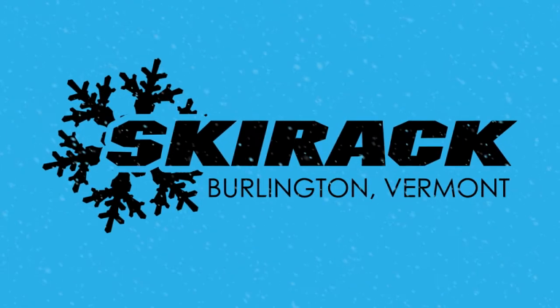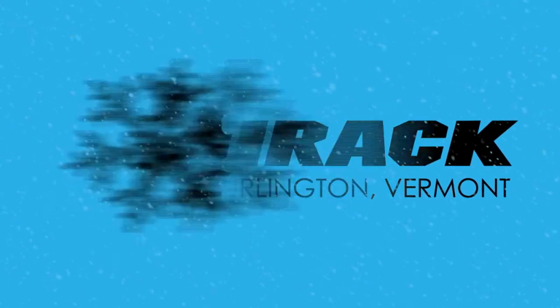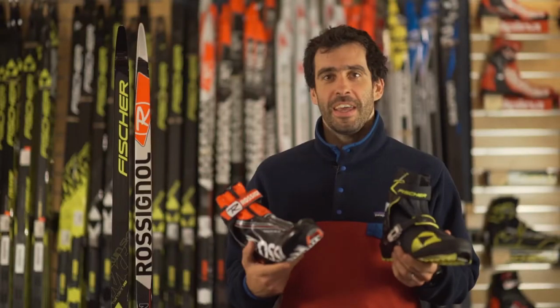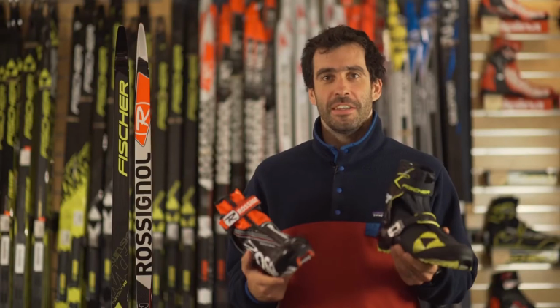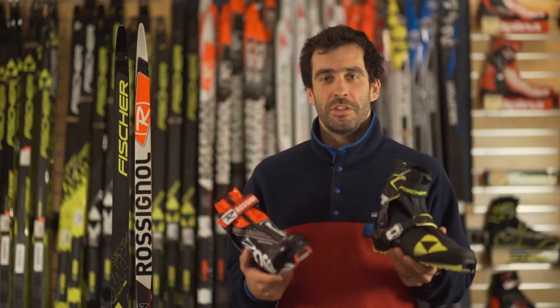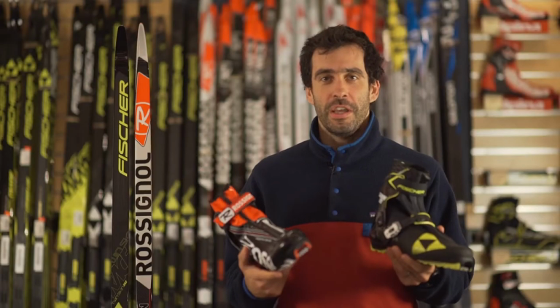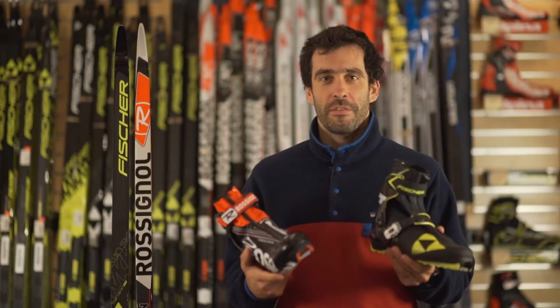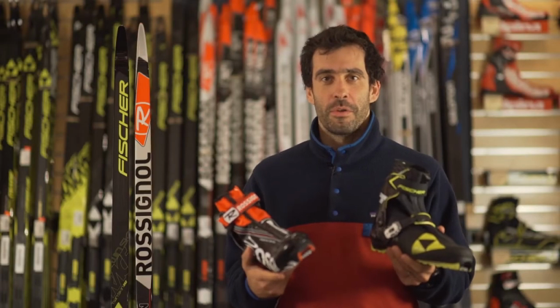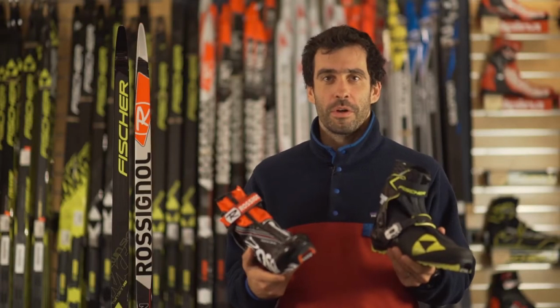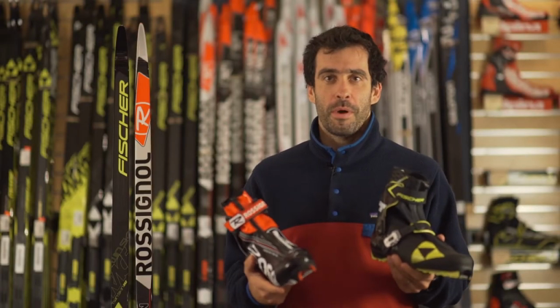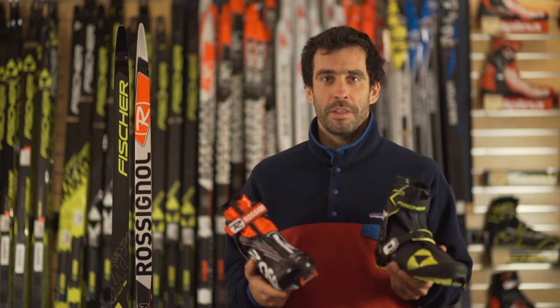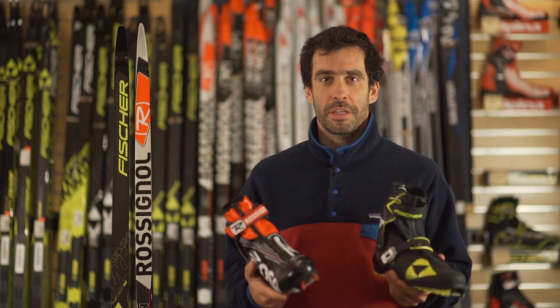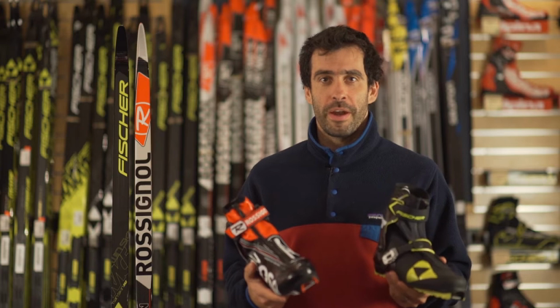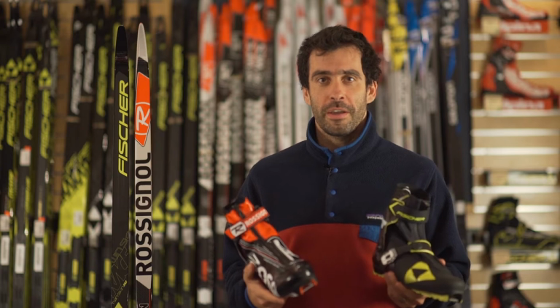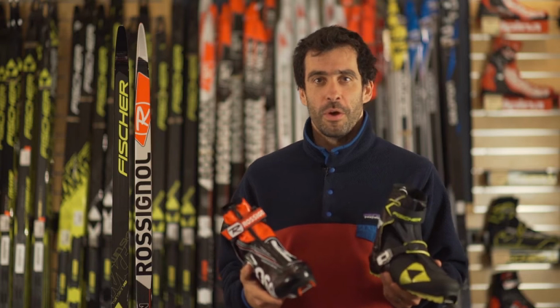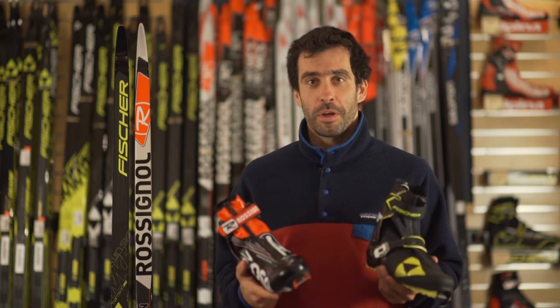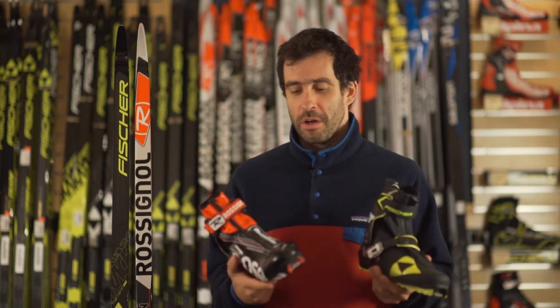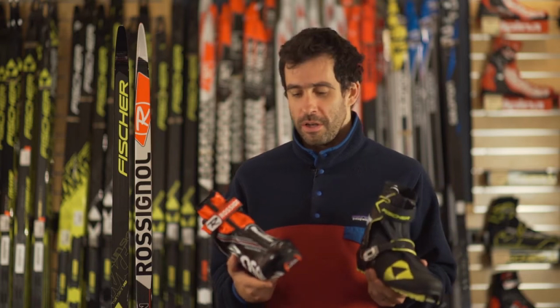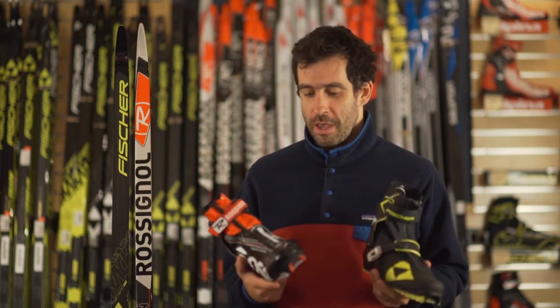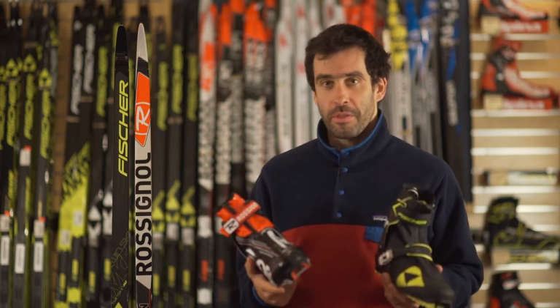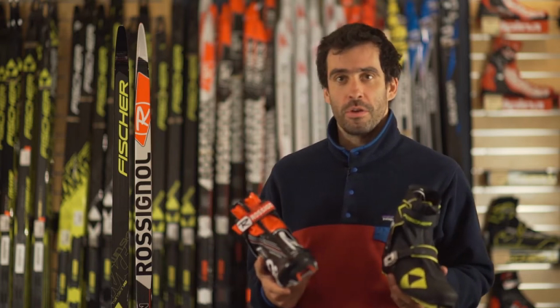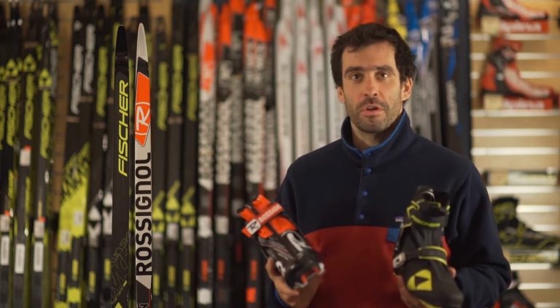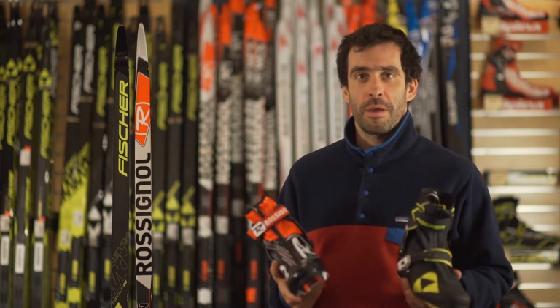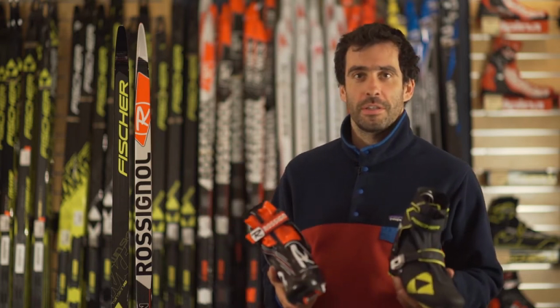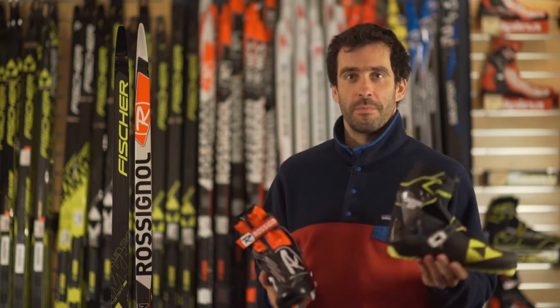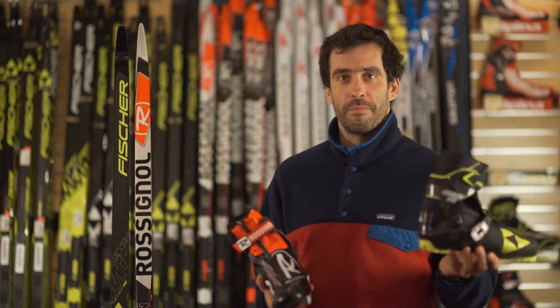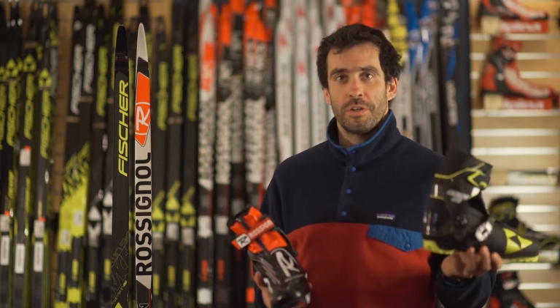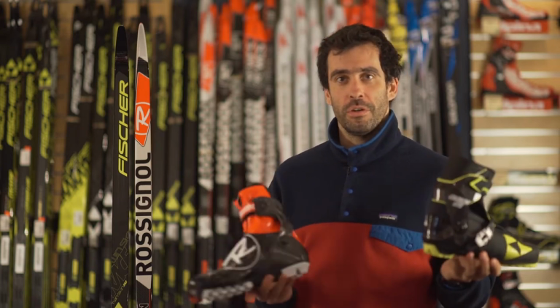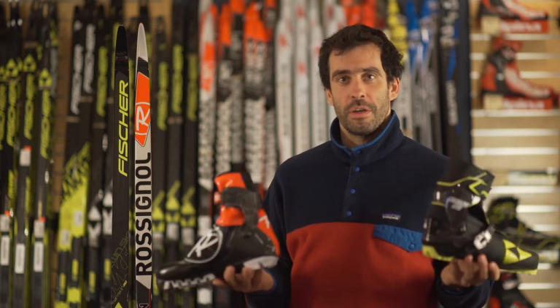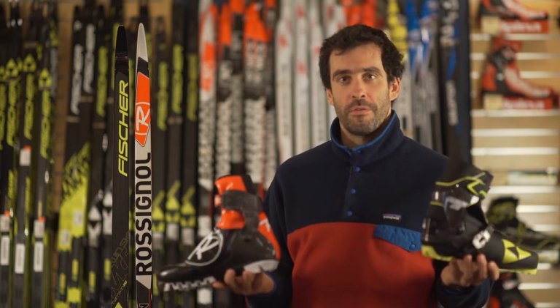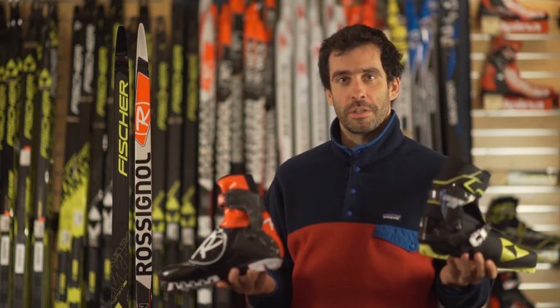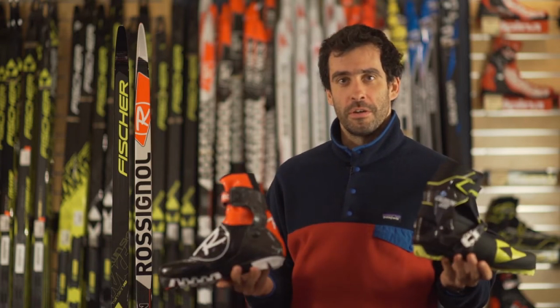Hey guys, it's Jake from the Nordic Department of the Ski Rack. We're going to talk today about the new Turnamic system from Fischer and Rossignol.